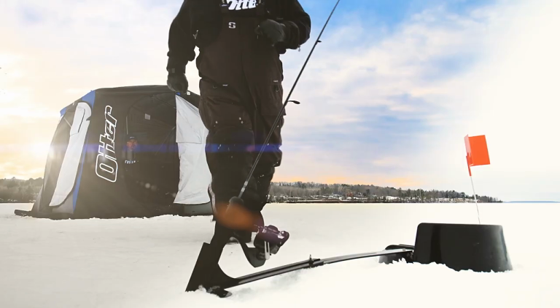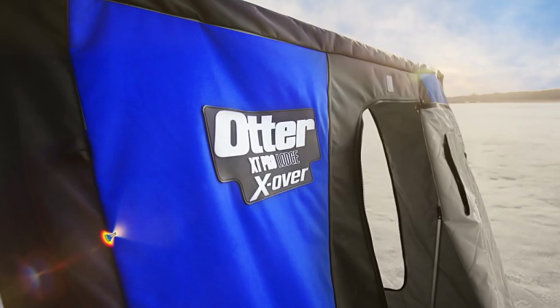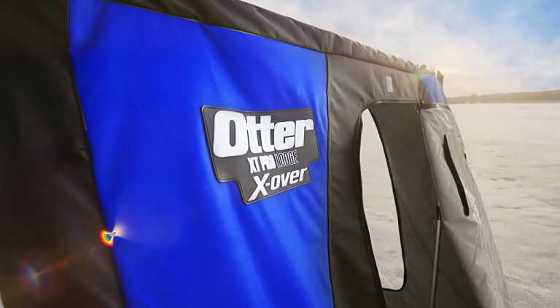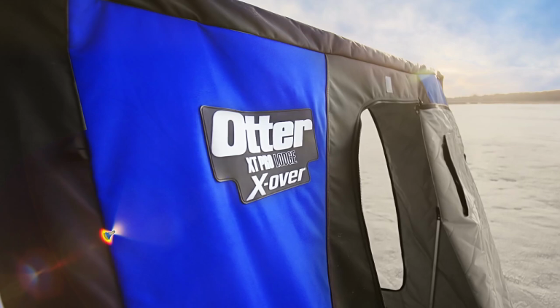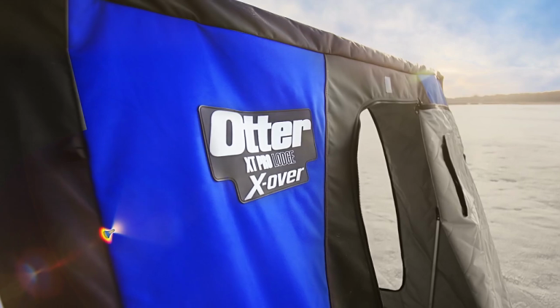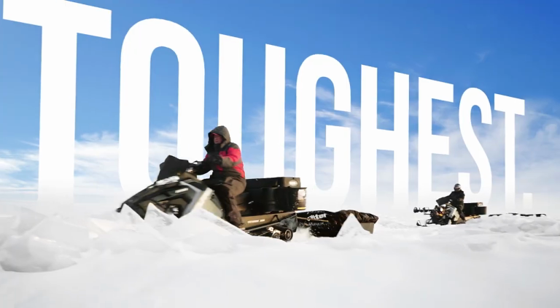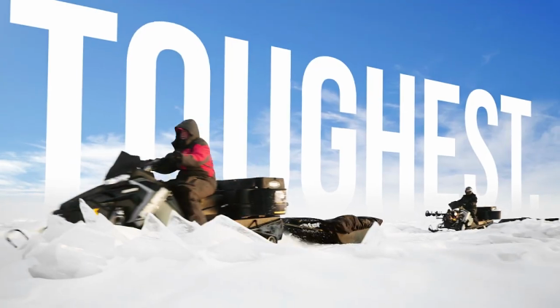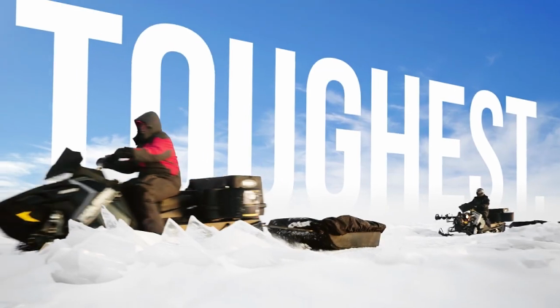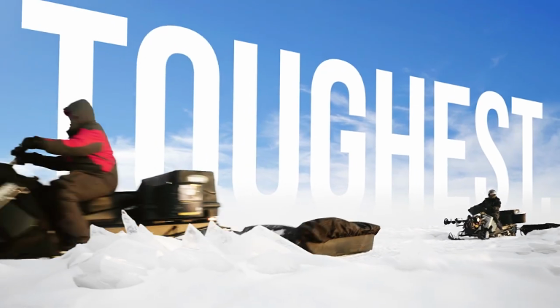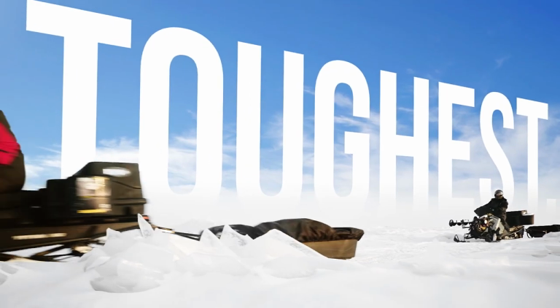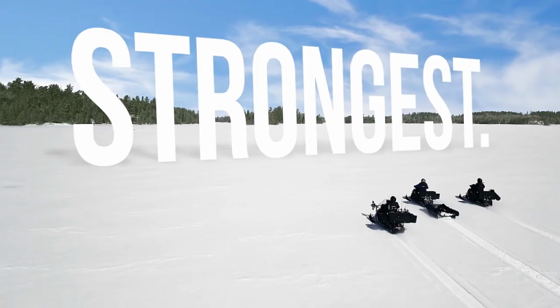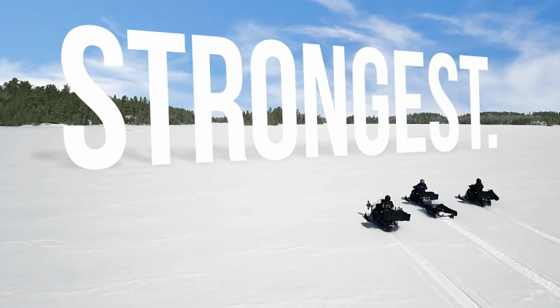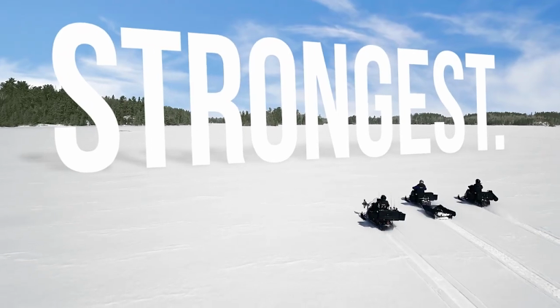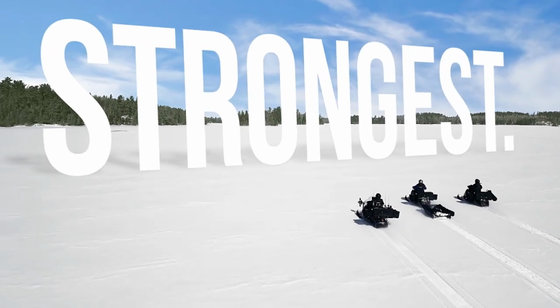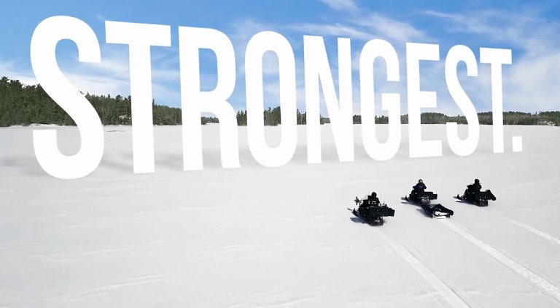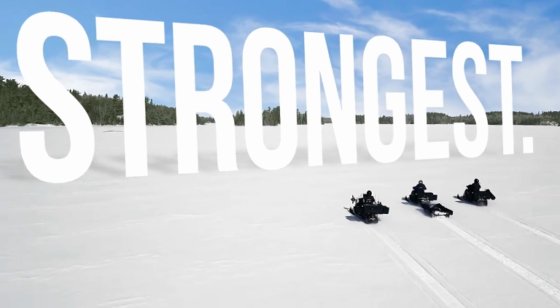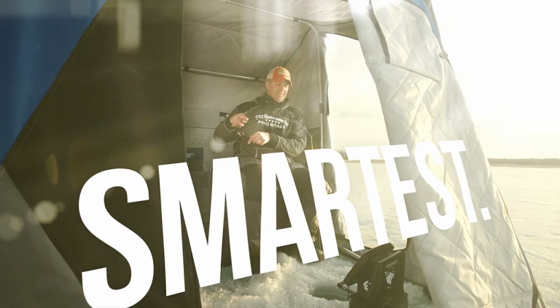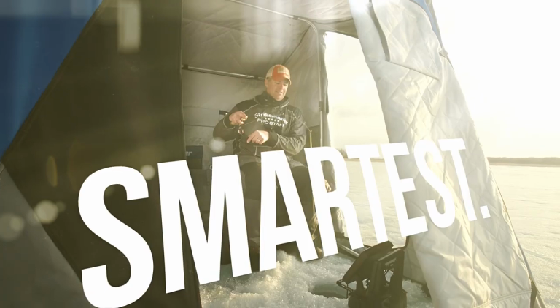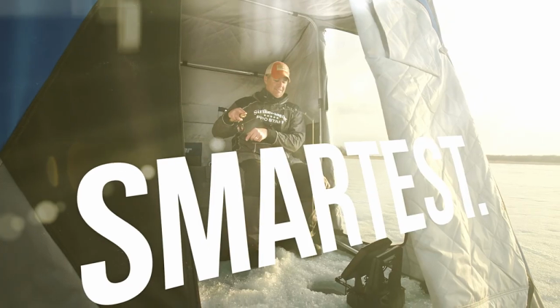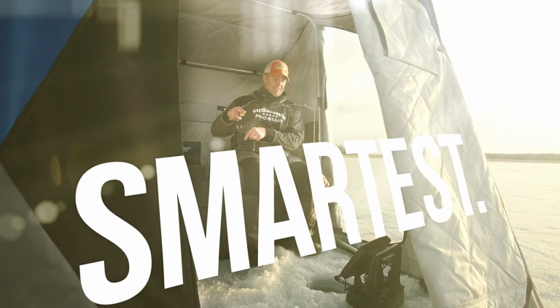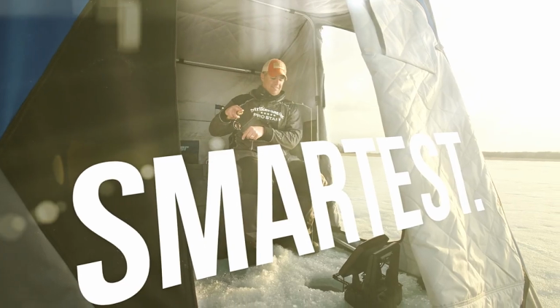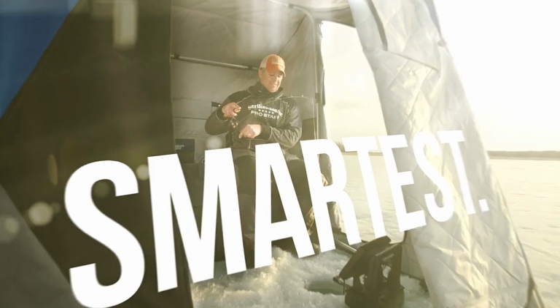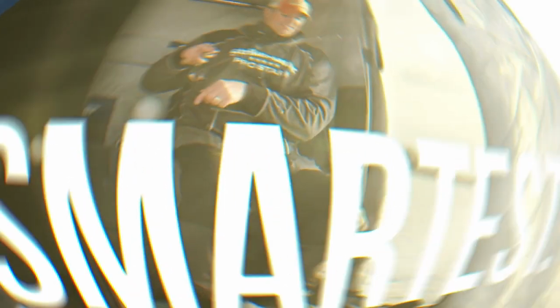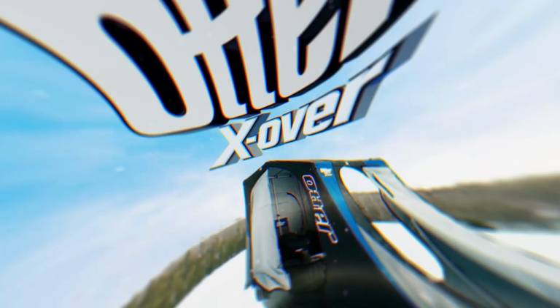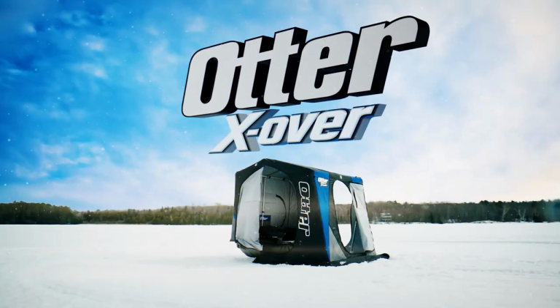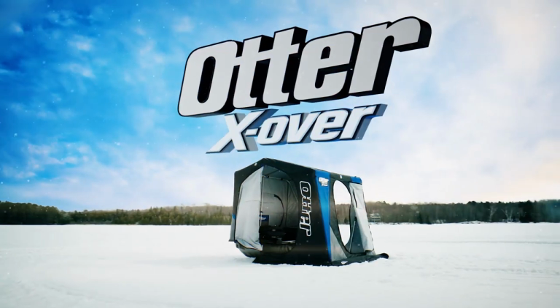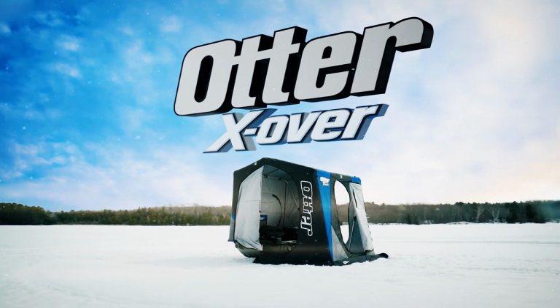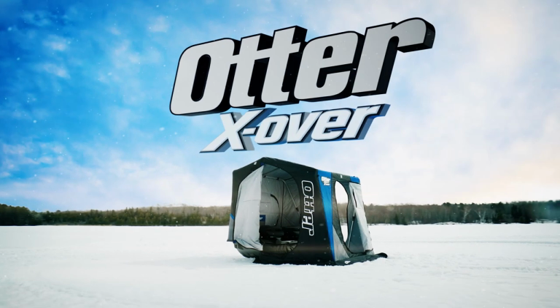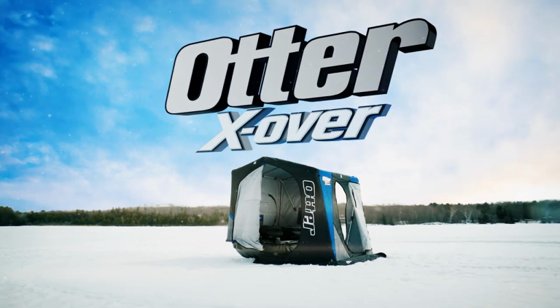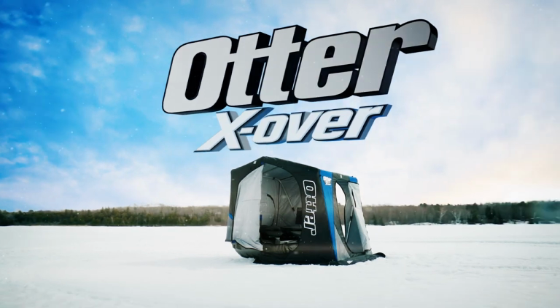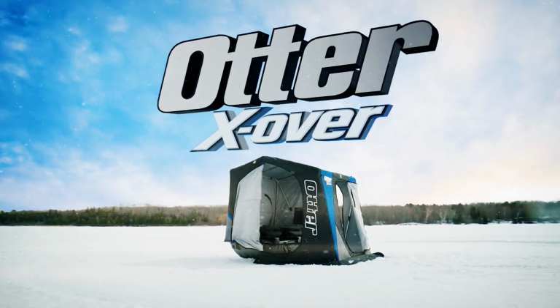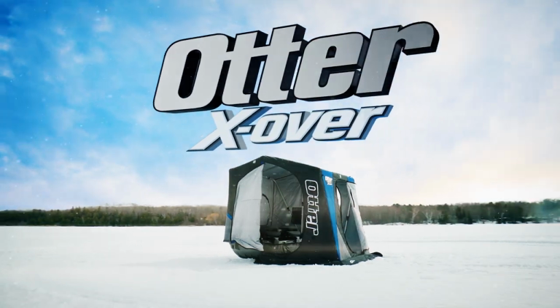Otter — the toughest, strongest, smartest, and now most versatile shelter on ice.